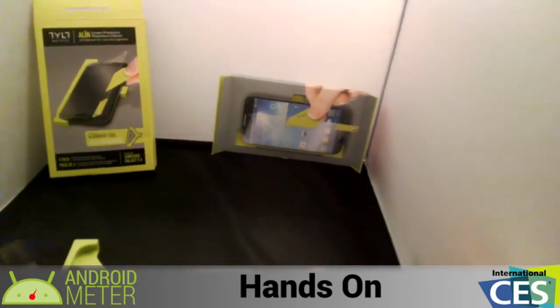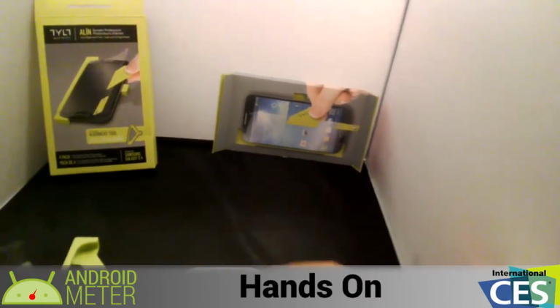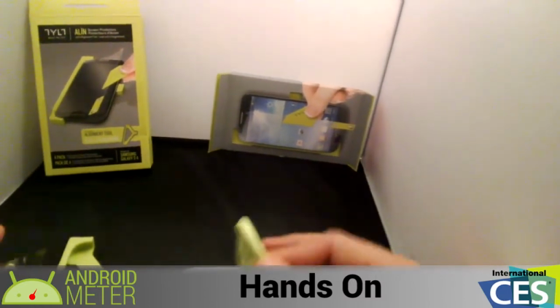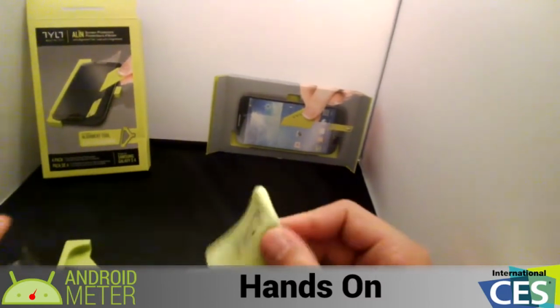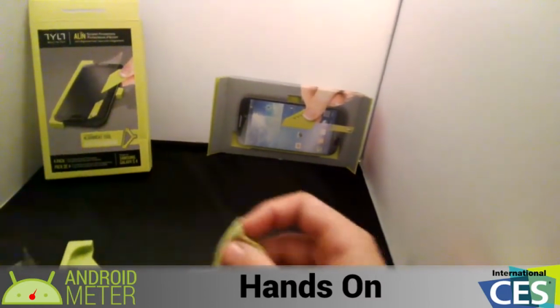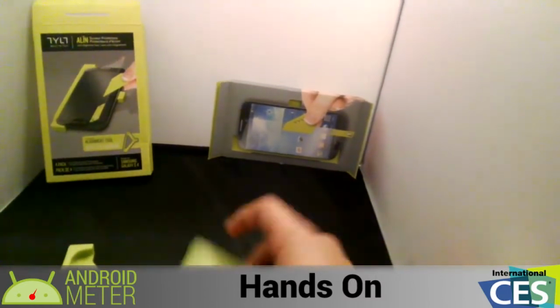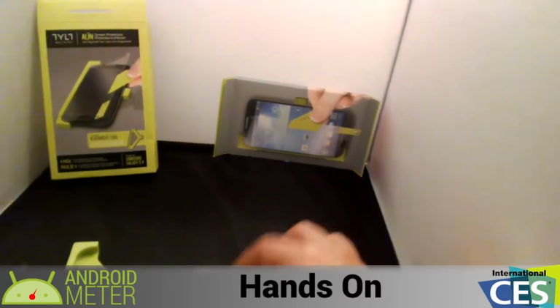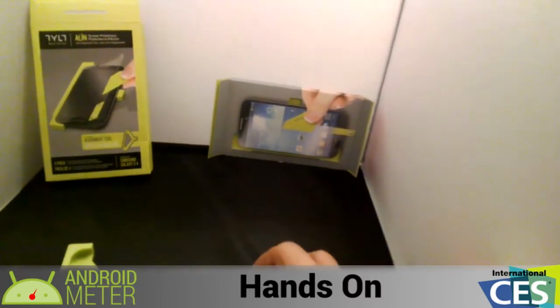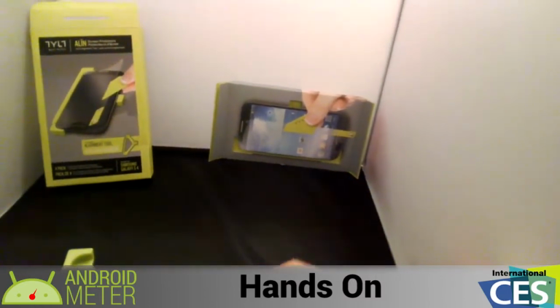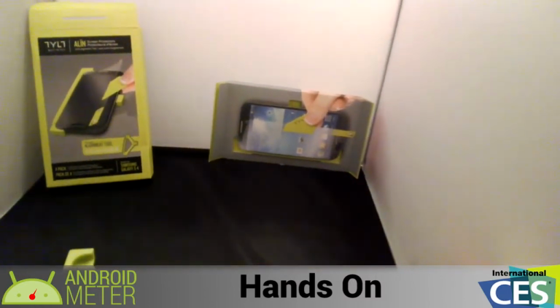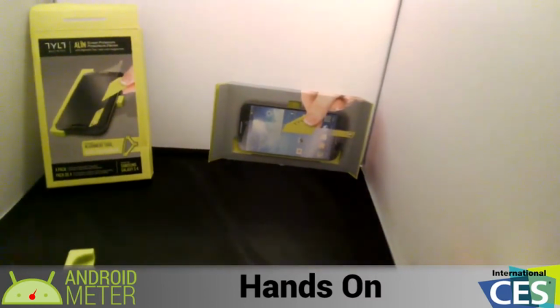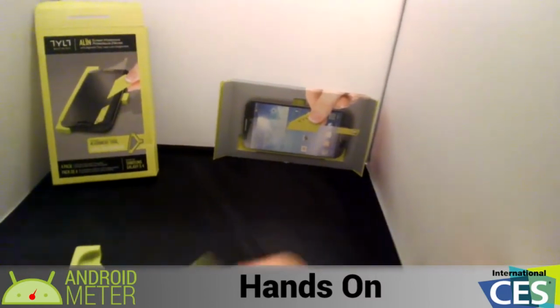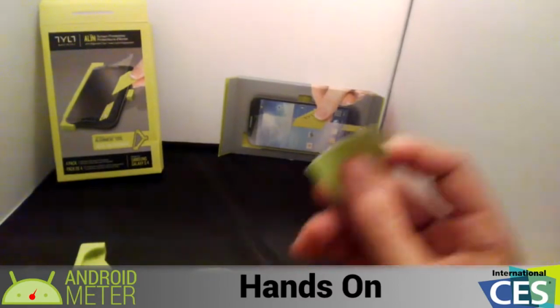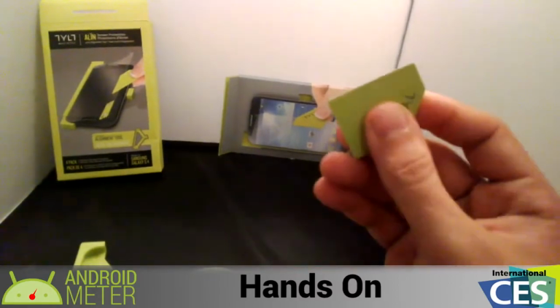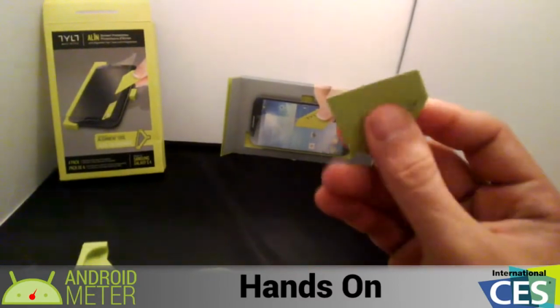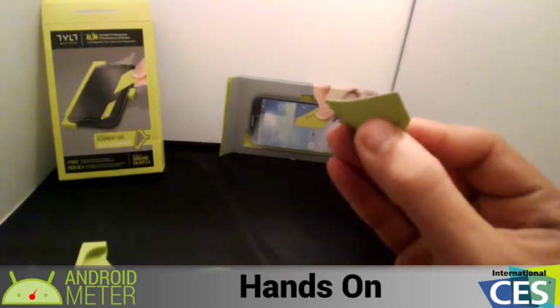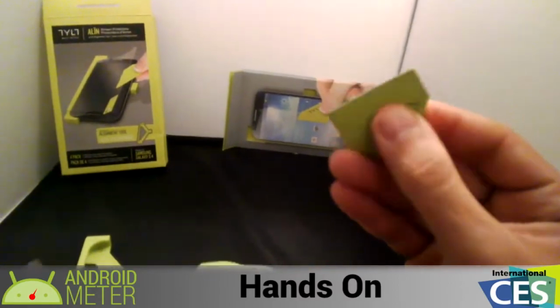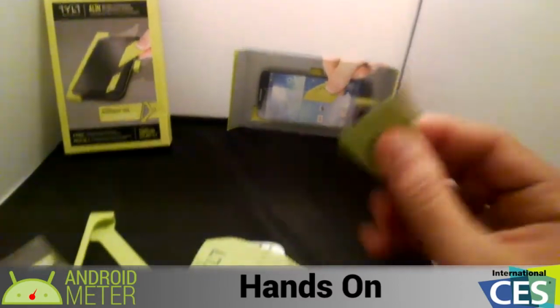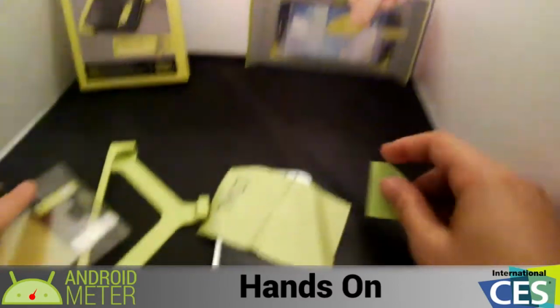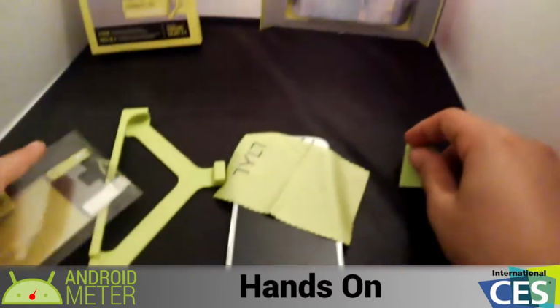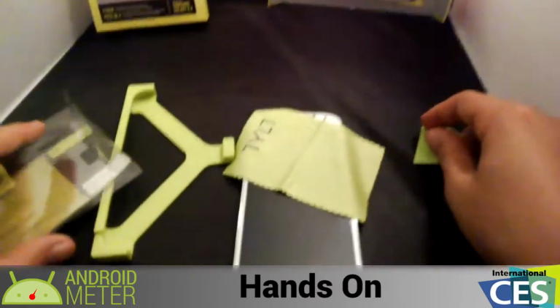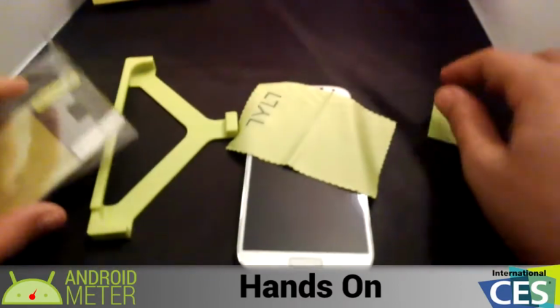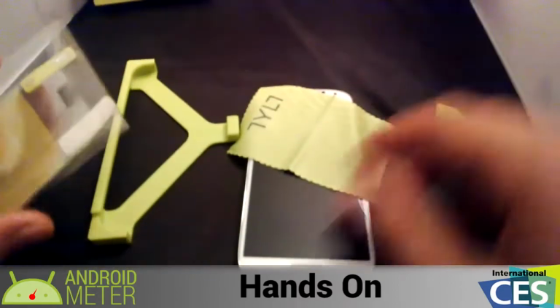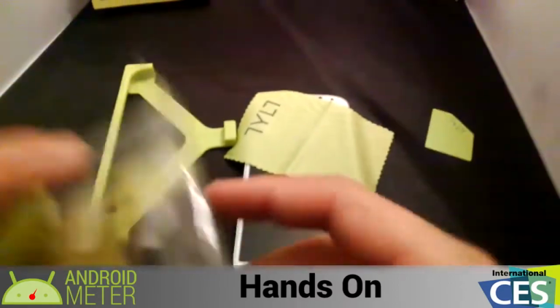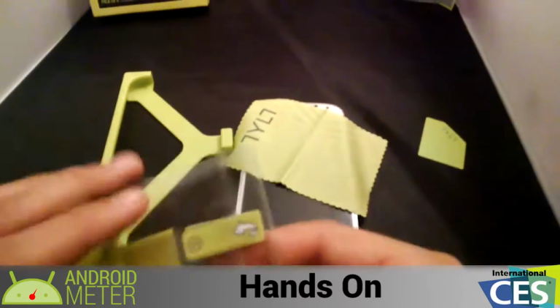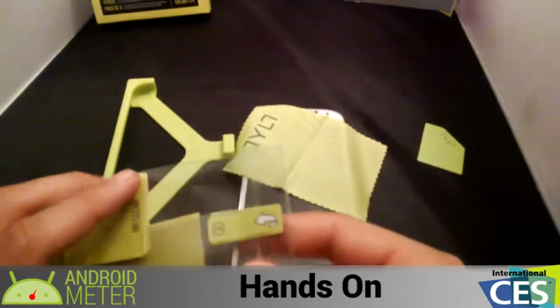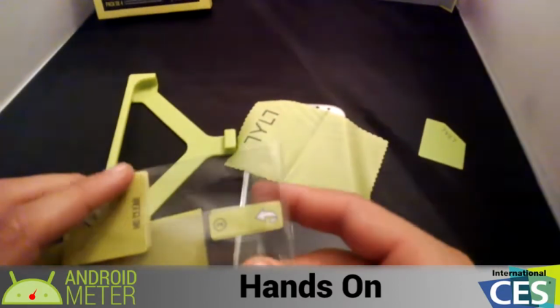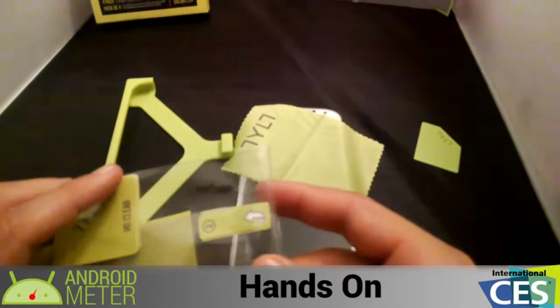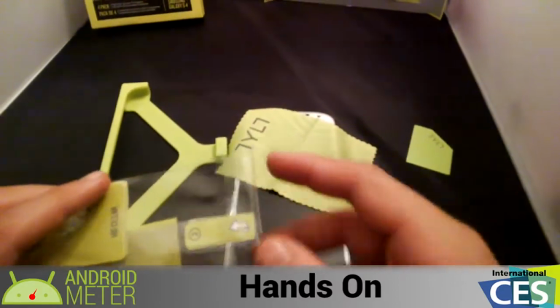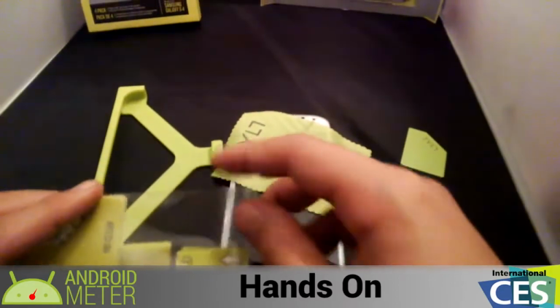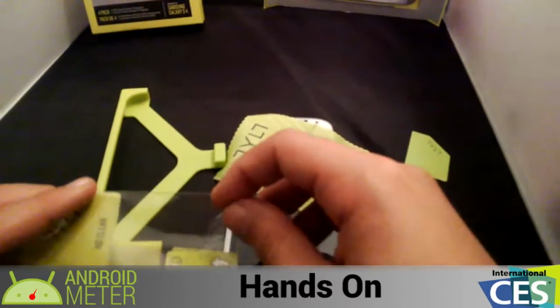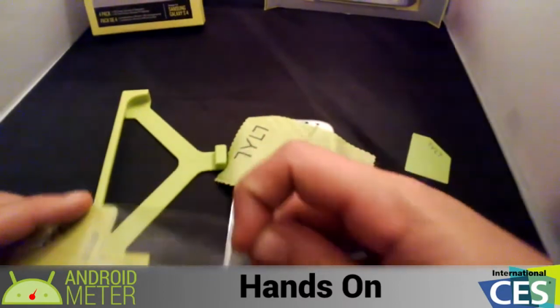It actually has a pretty nice screen cleaner and a little squeegee.